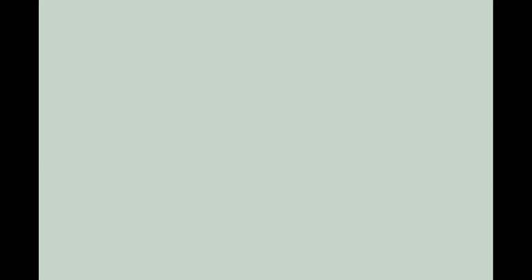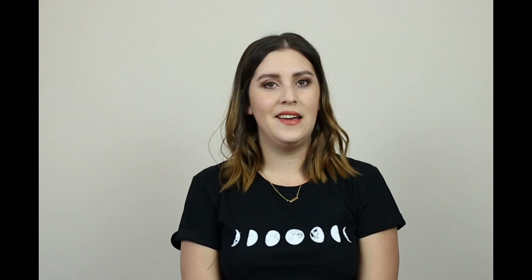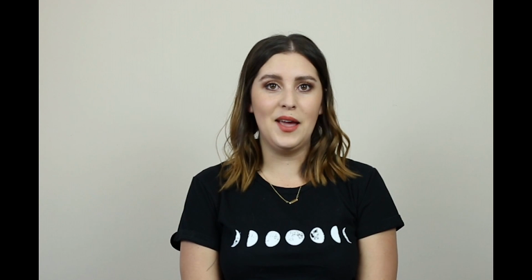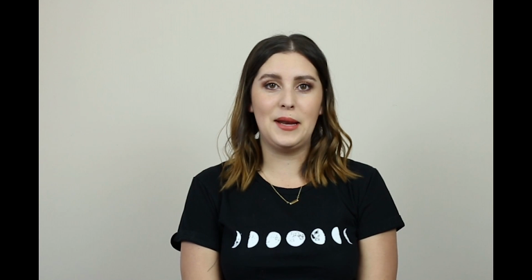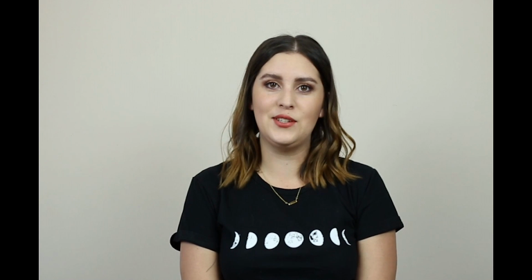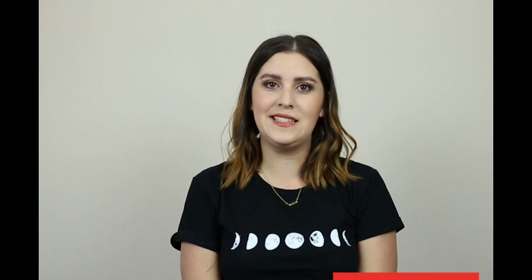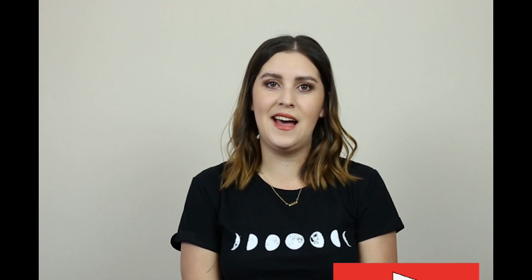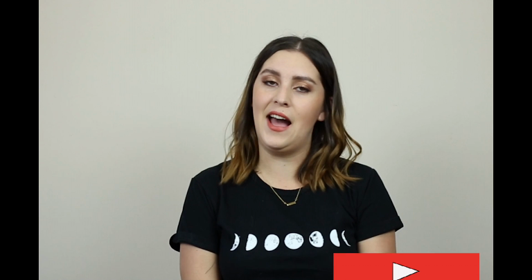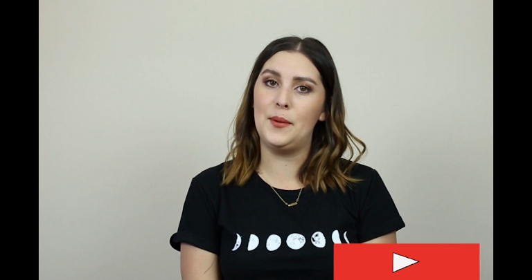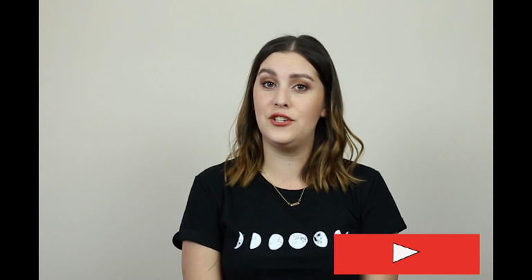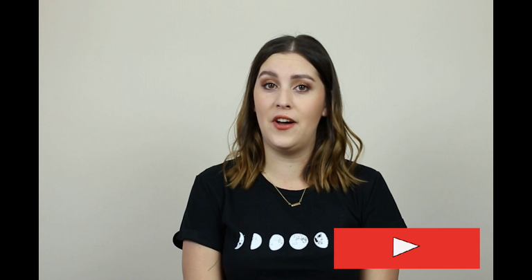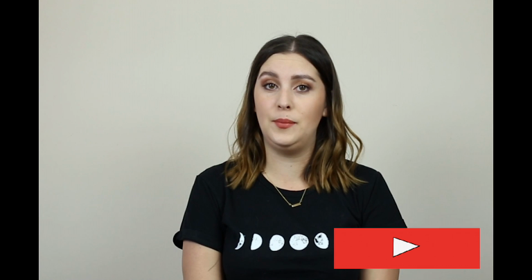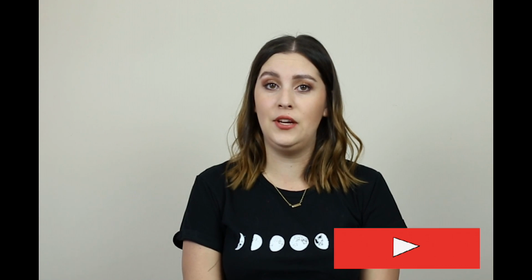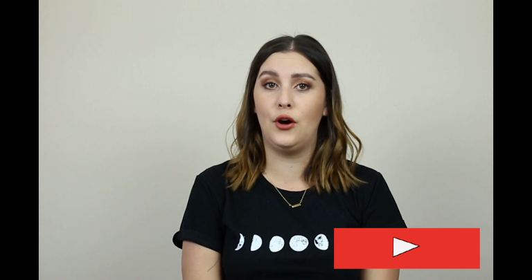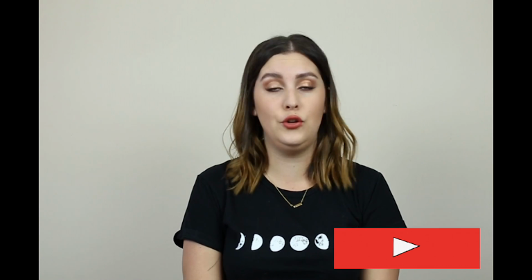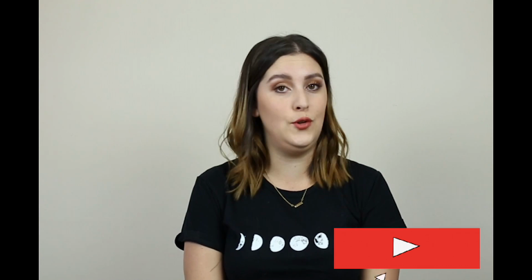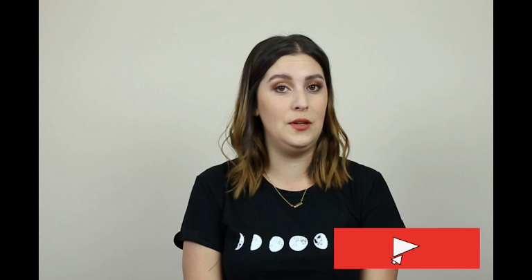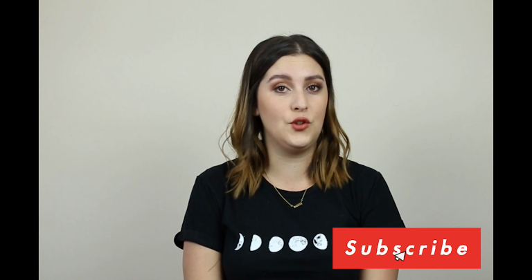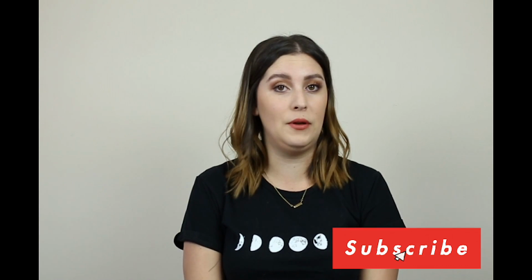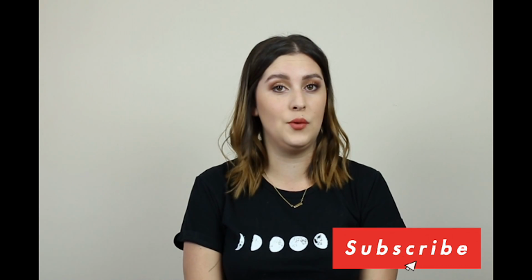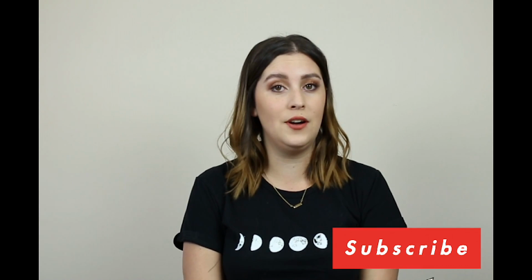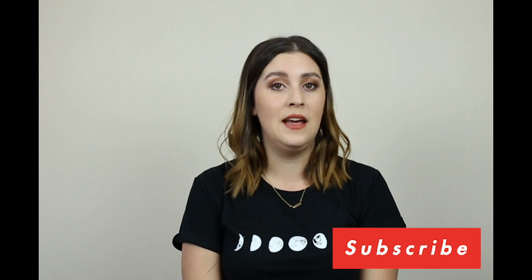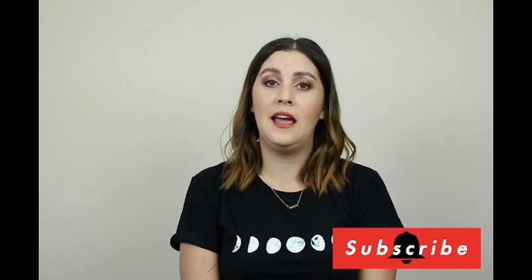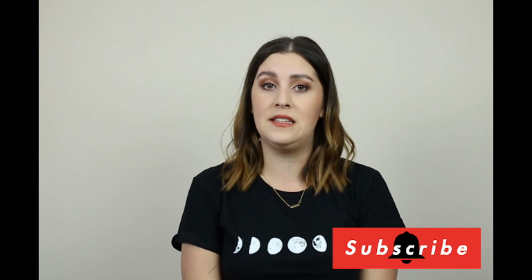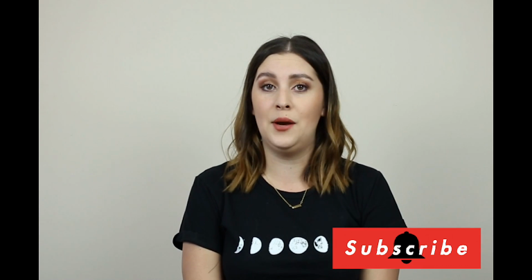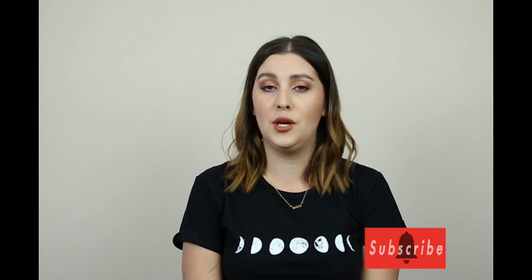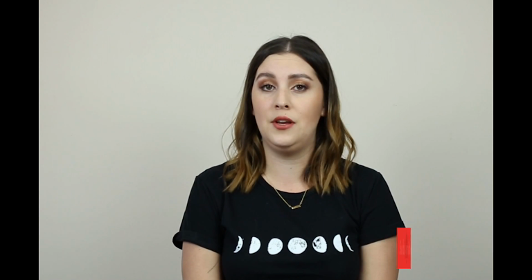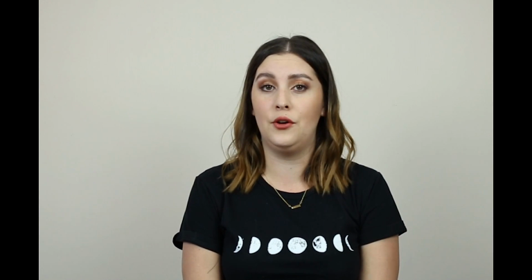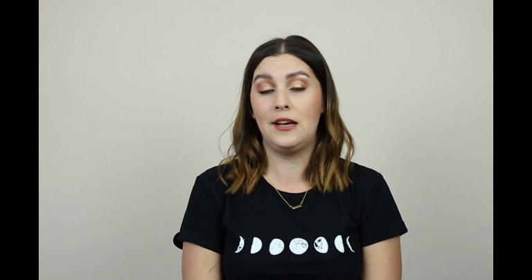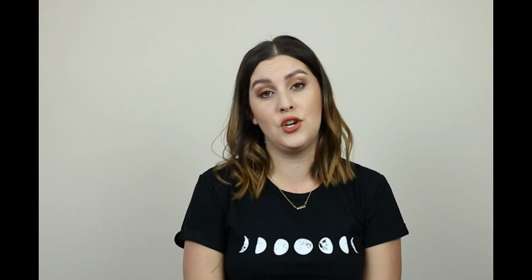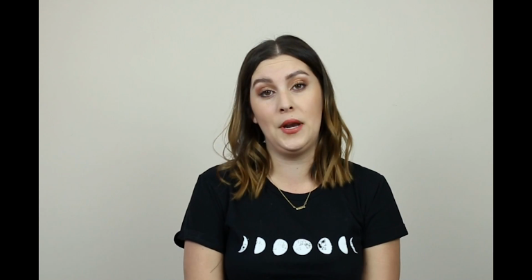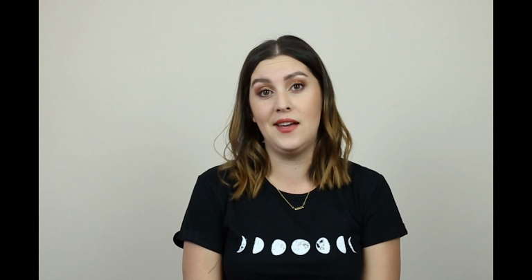Hi, my name is Alyssa. I am at Chef Alley B on YouTube, Instagram, and Twitter, and today we're going to be learning how to sharpen knives.